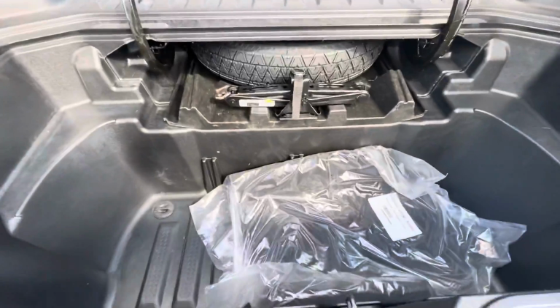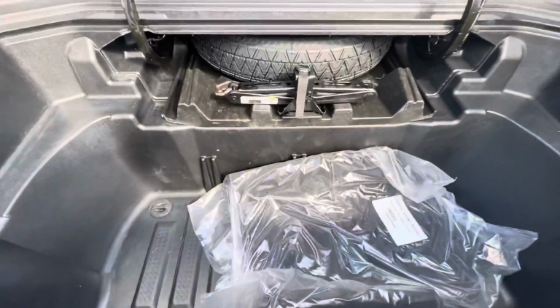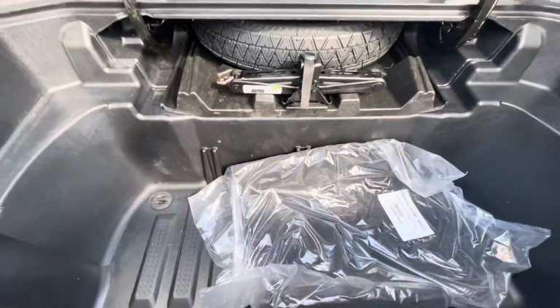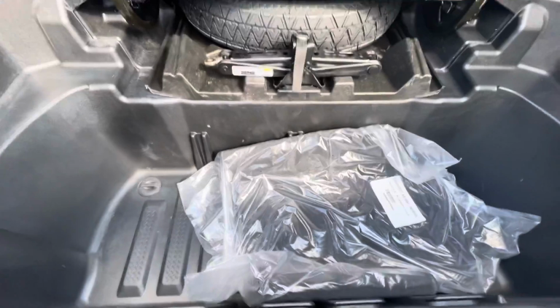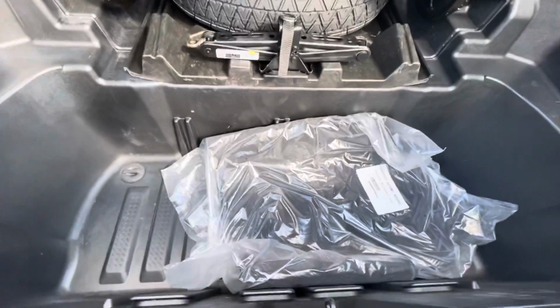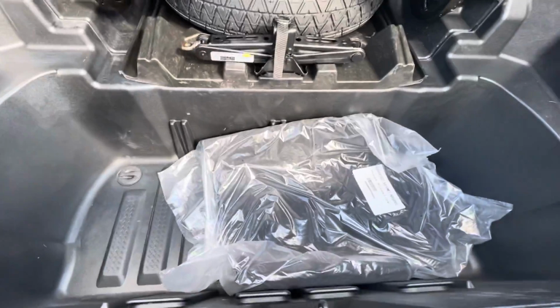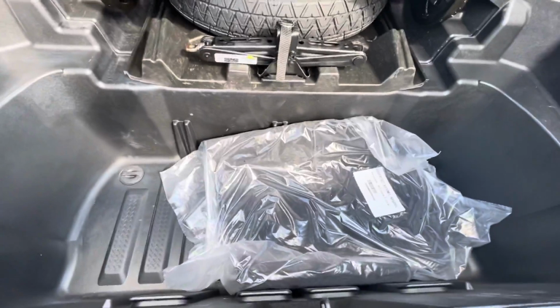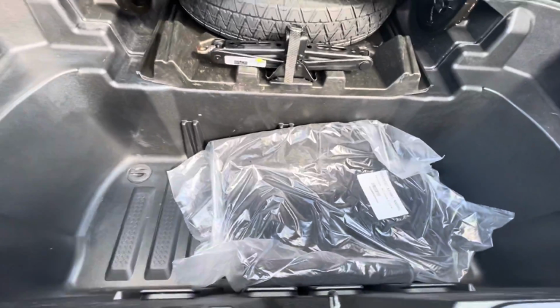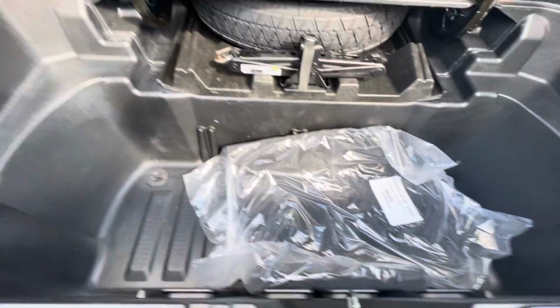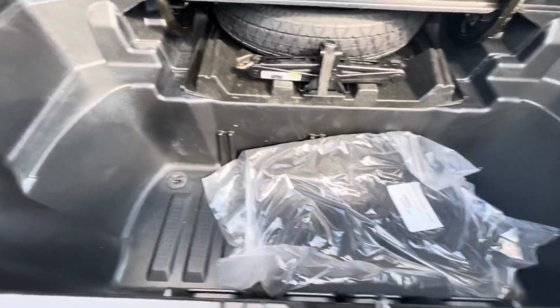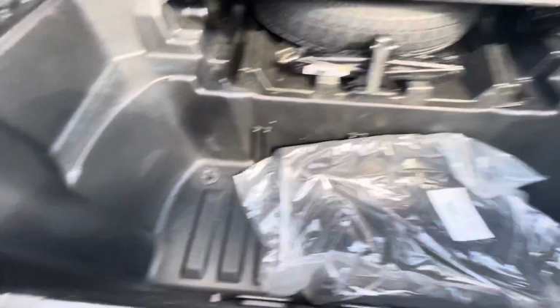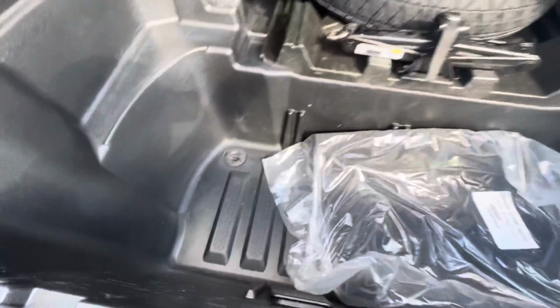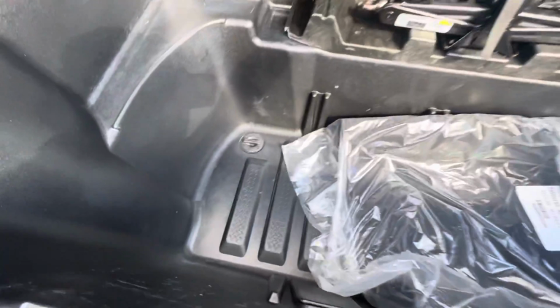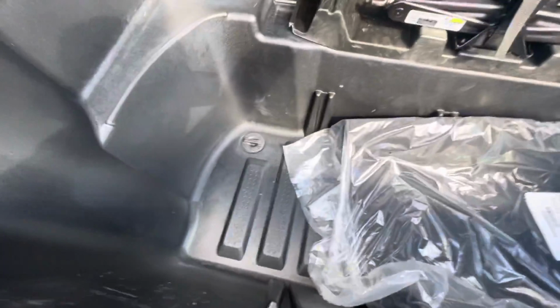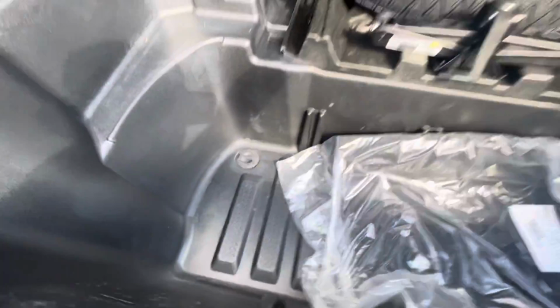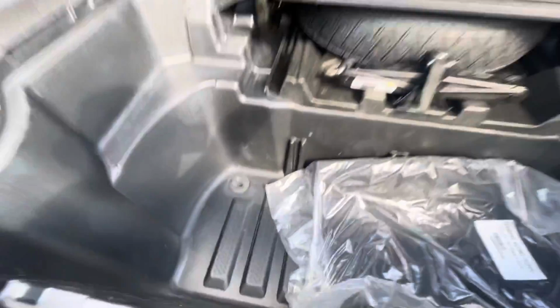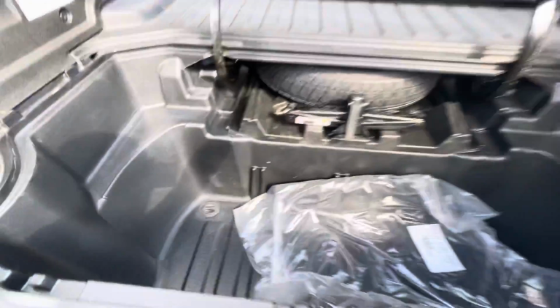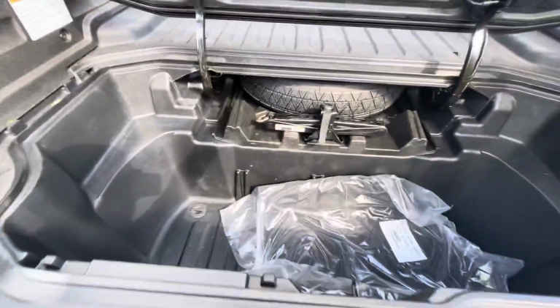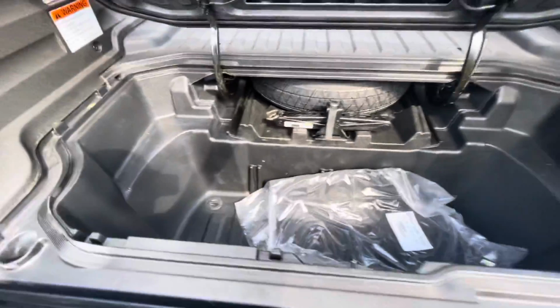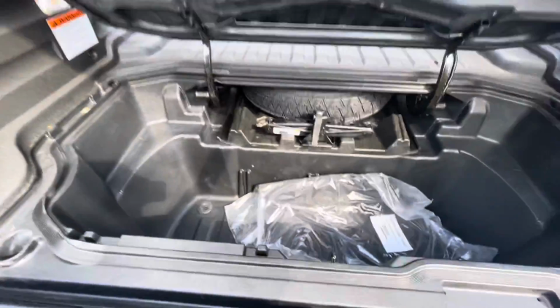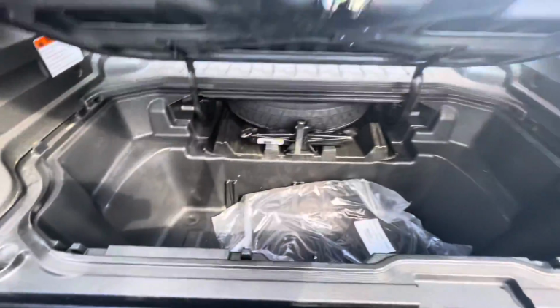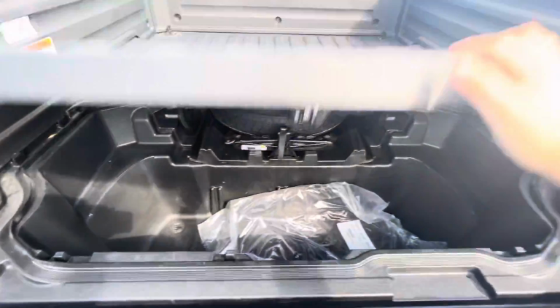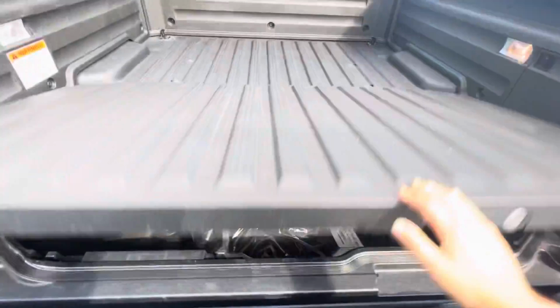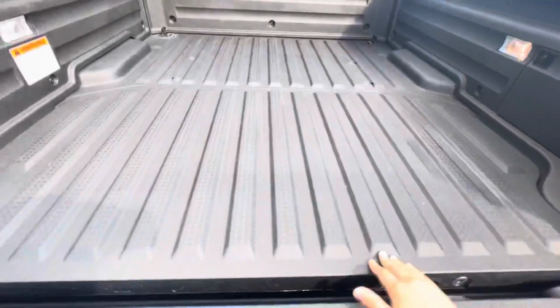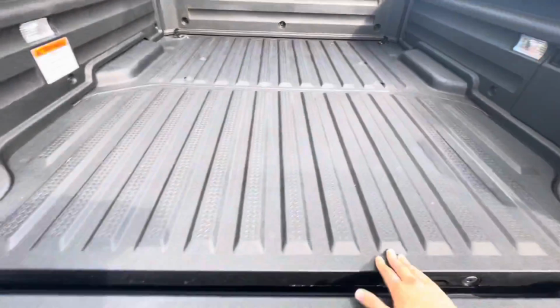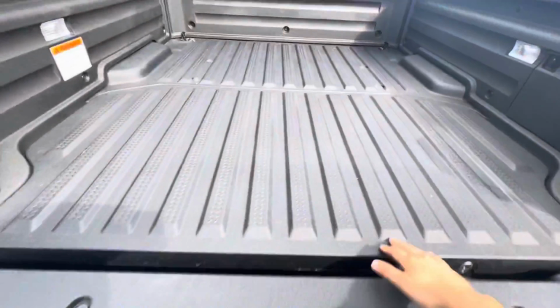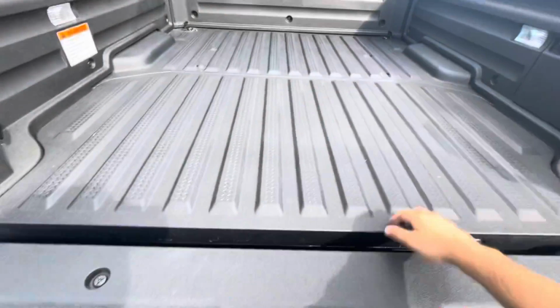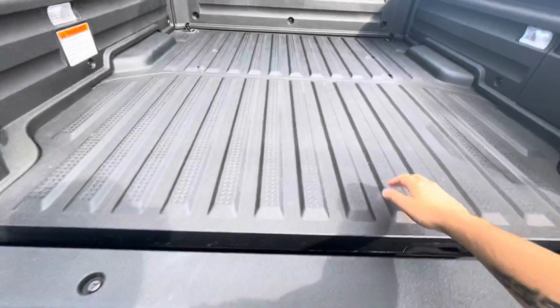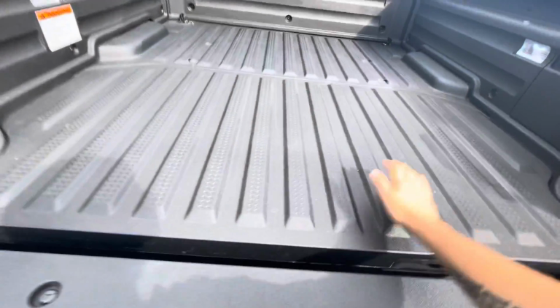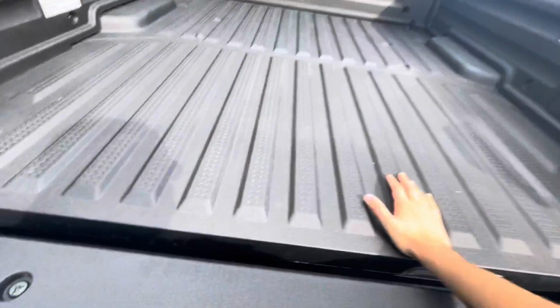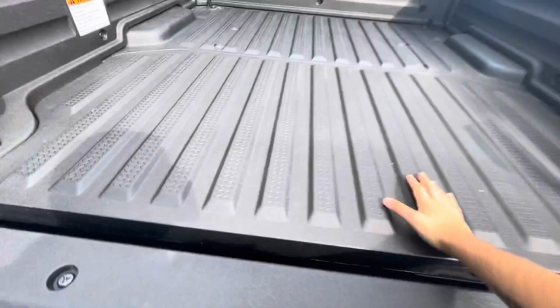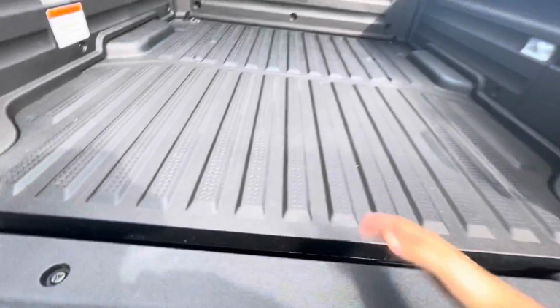You do have a storage section down here, it does have a drain as well, so if you fill that up with ice you can easily drain it.